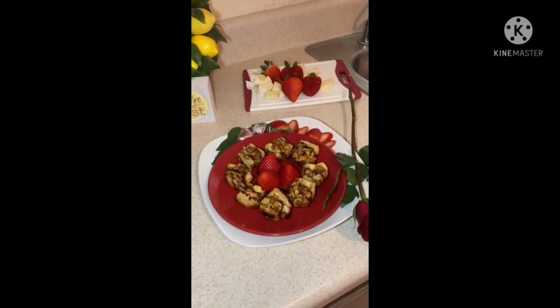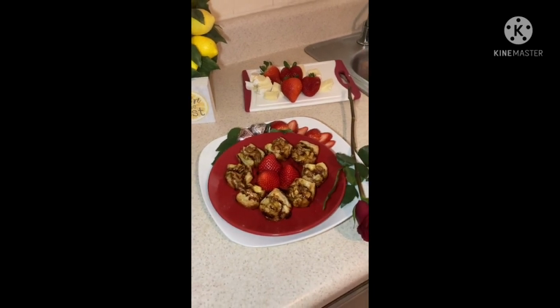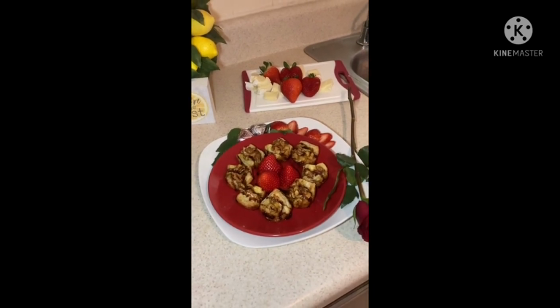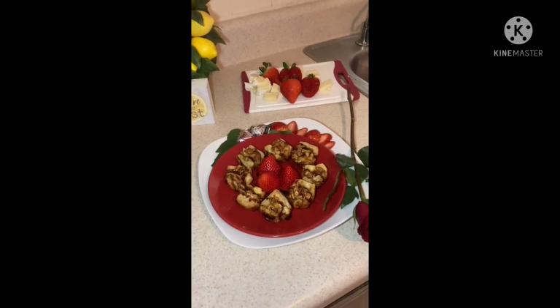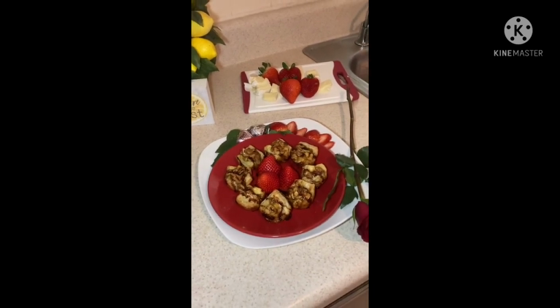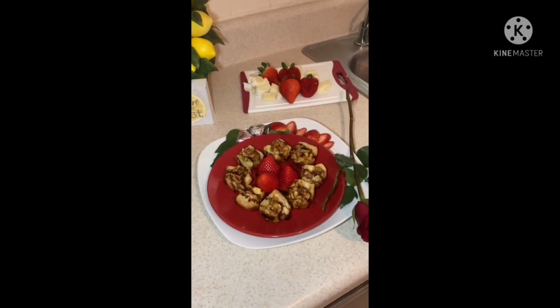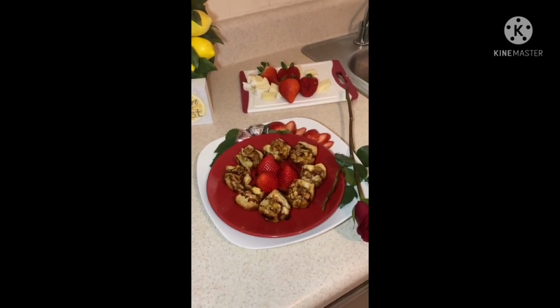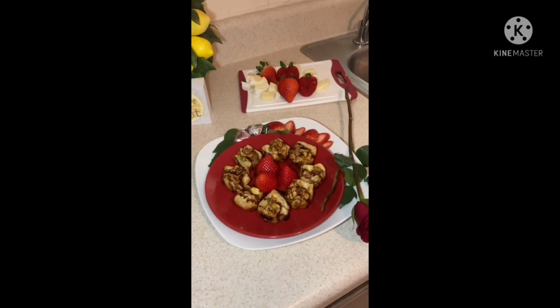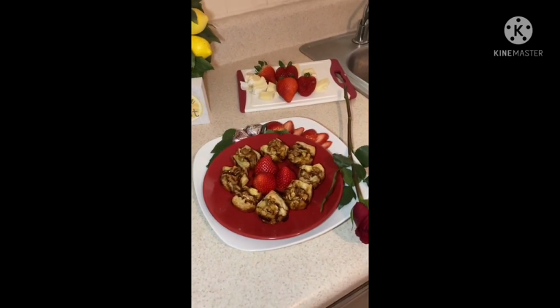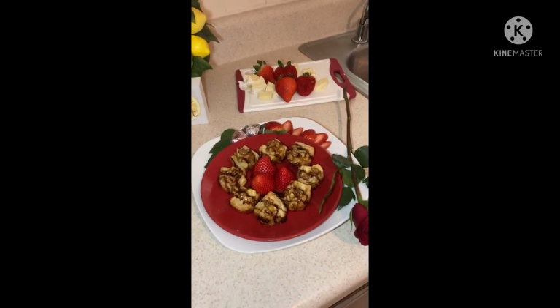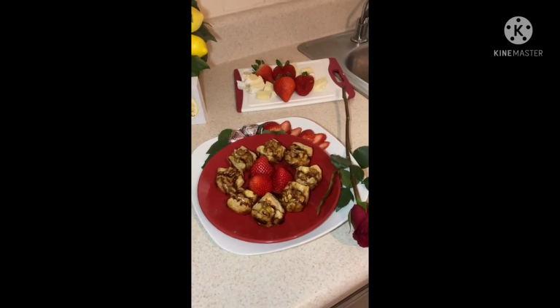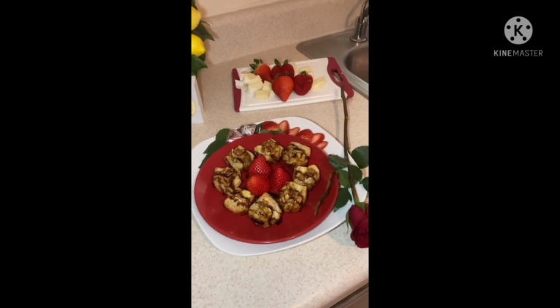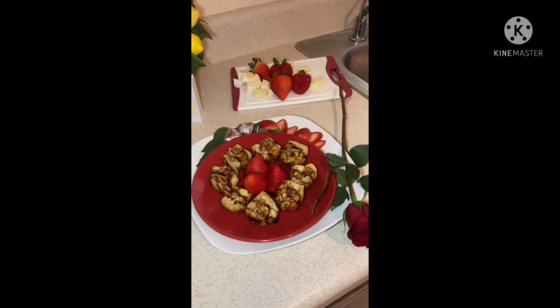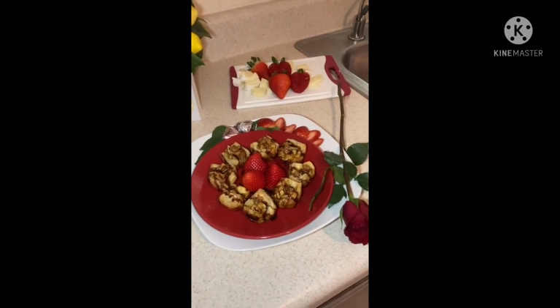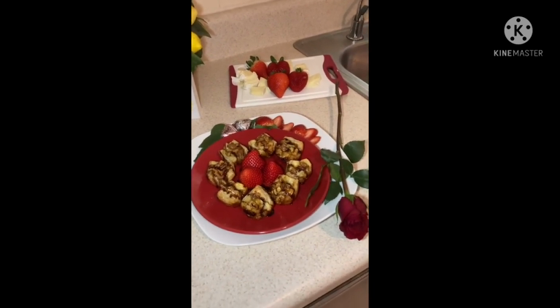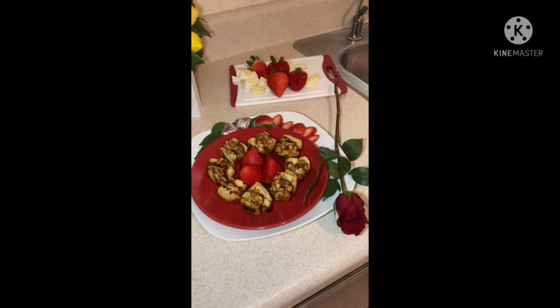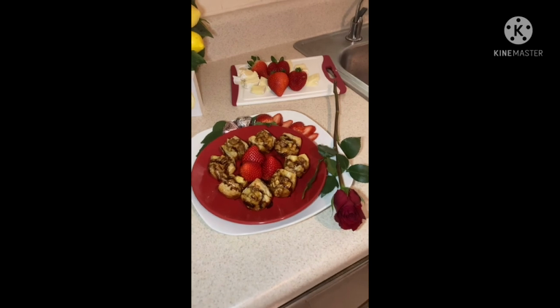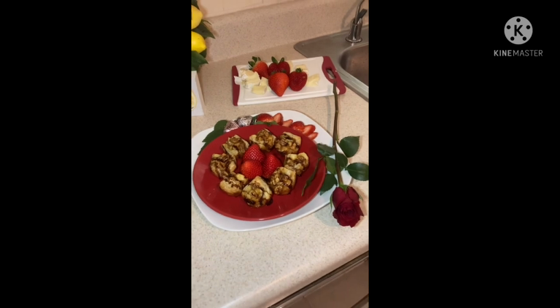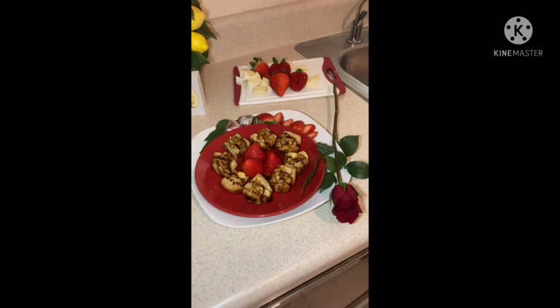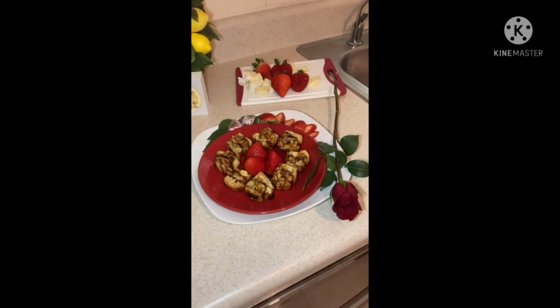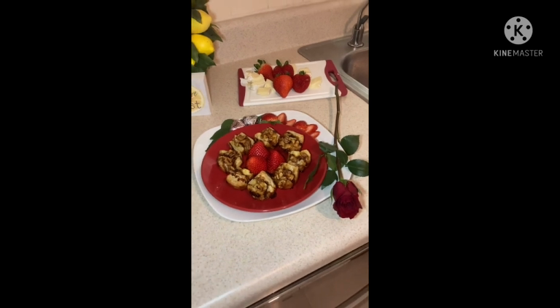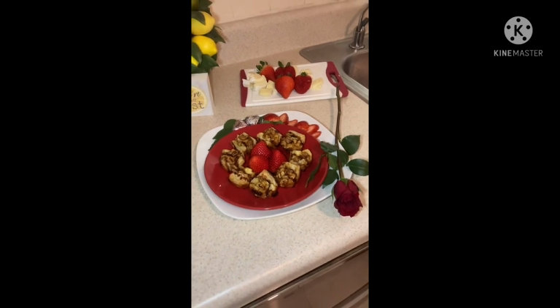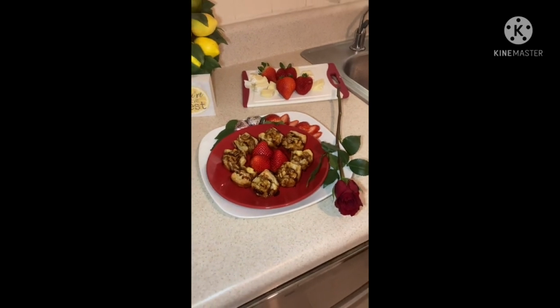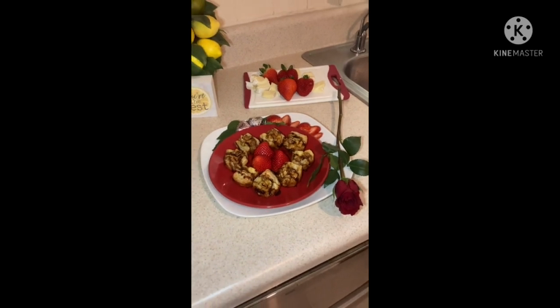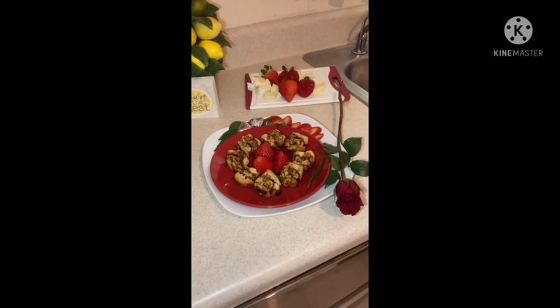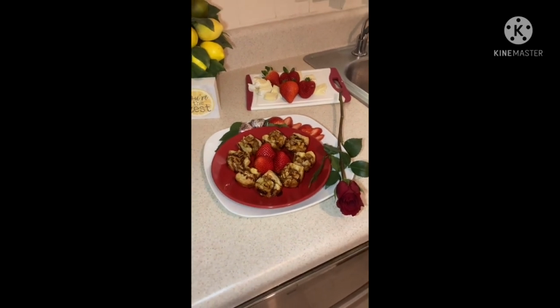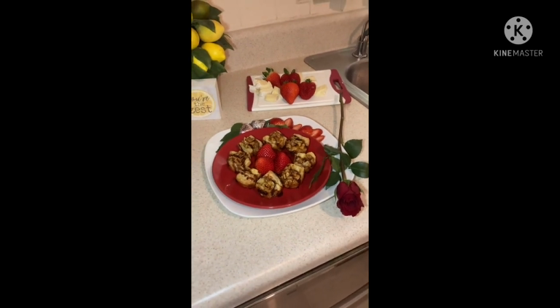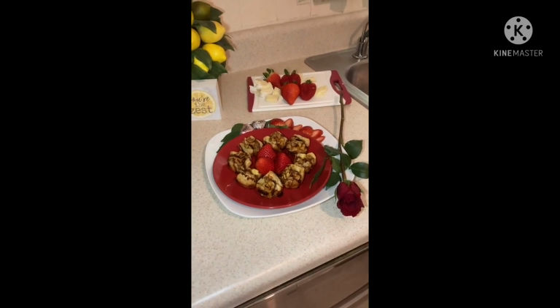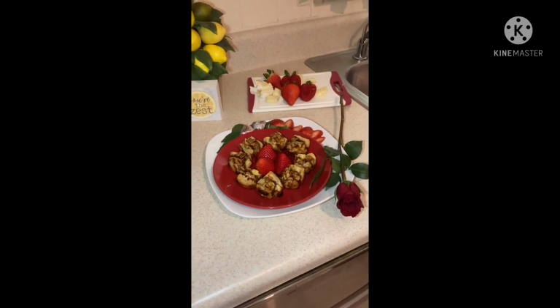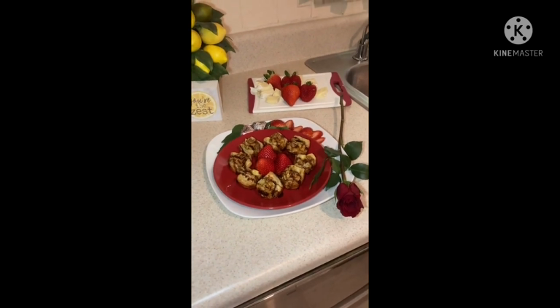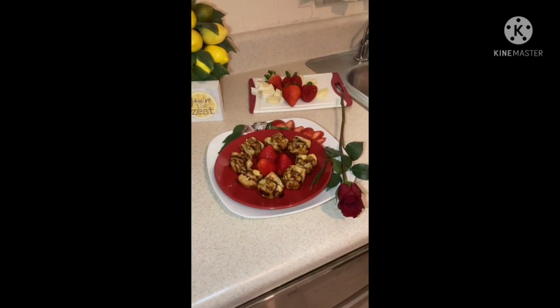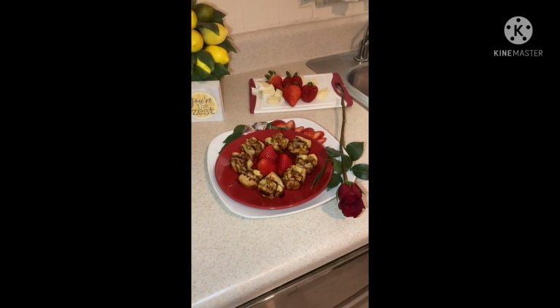I hope you guys enjoyed this video. If you did, please like, share, and subscribe, and I hope to see you next week. Bye!